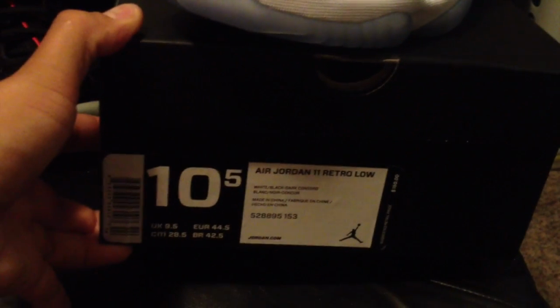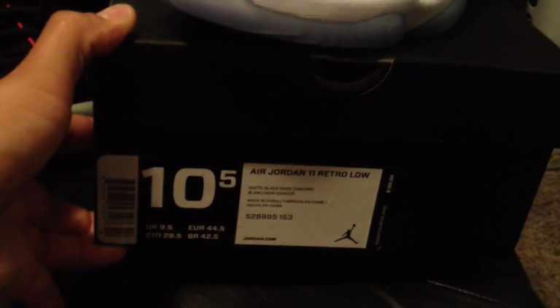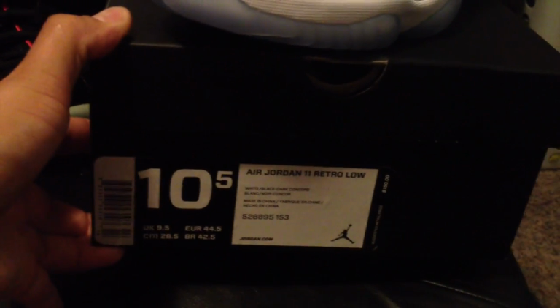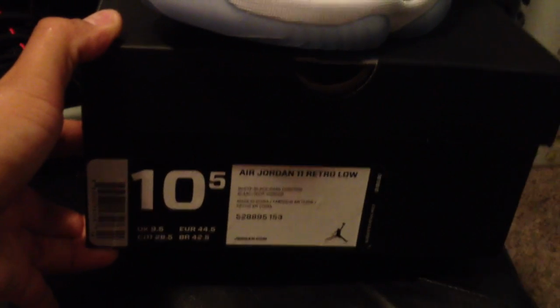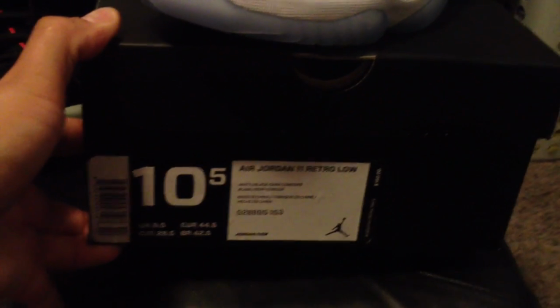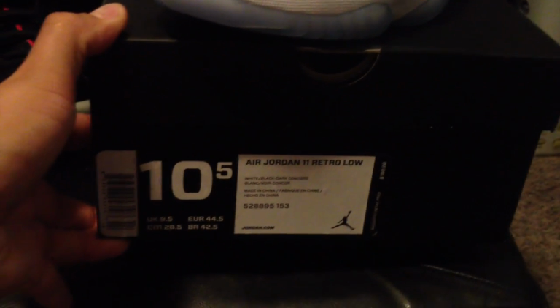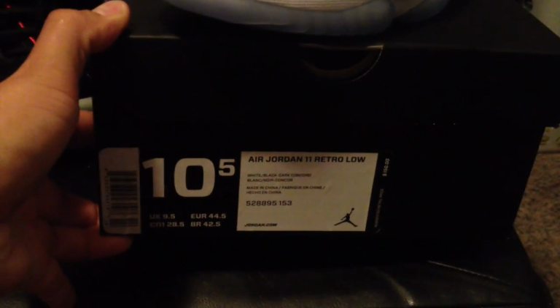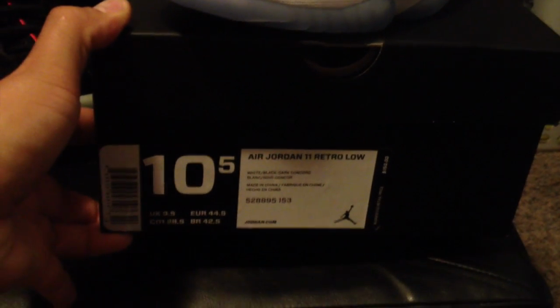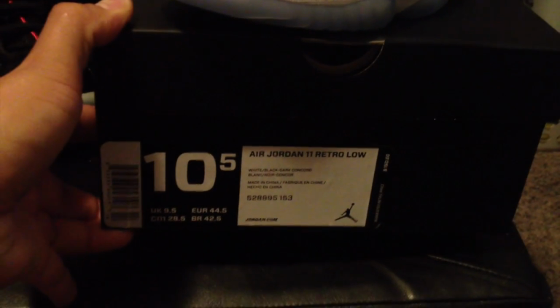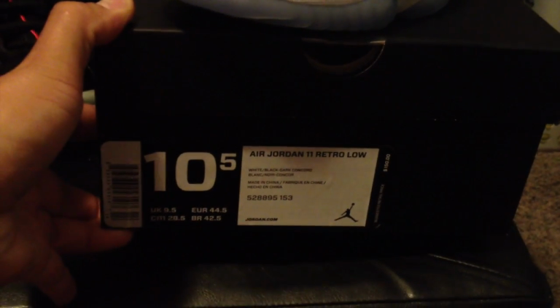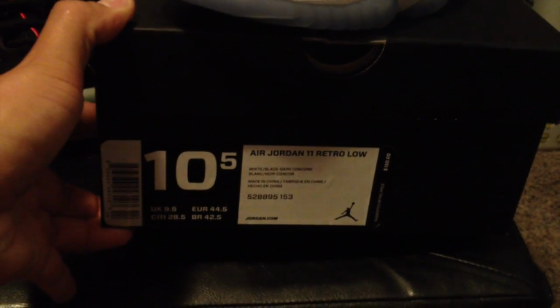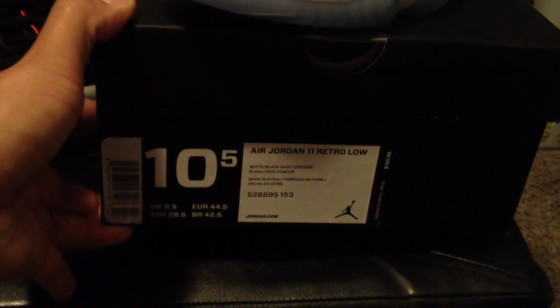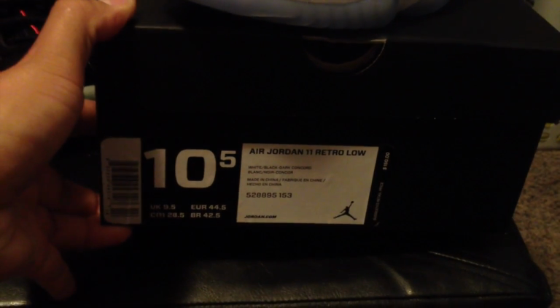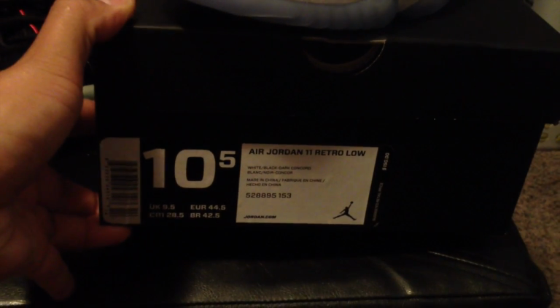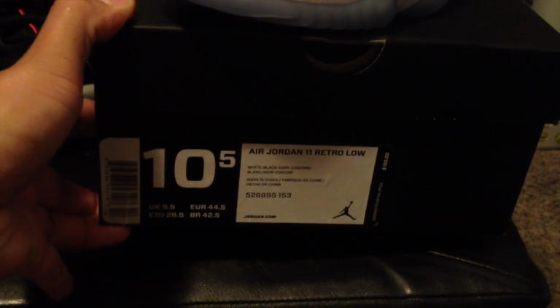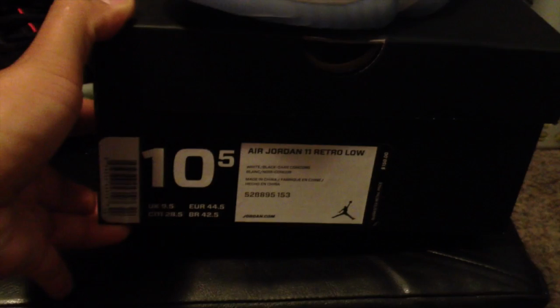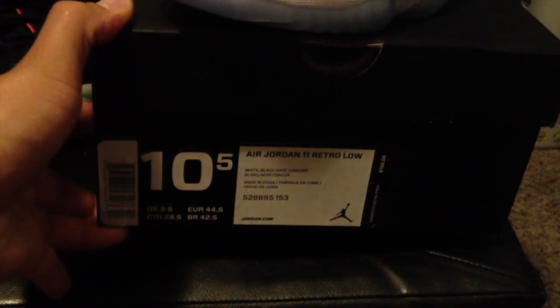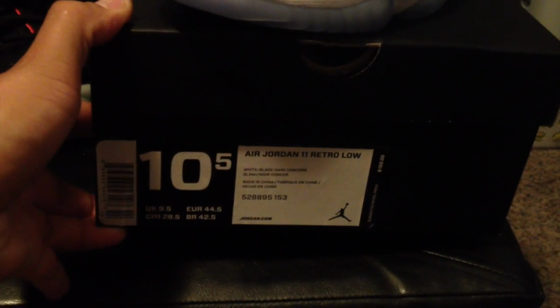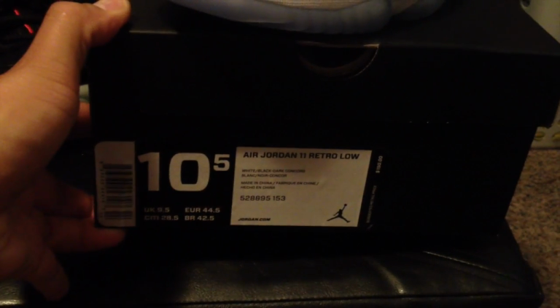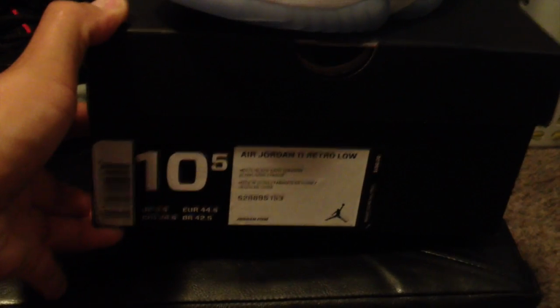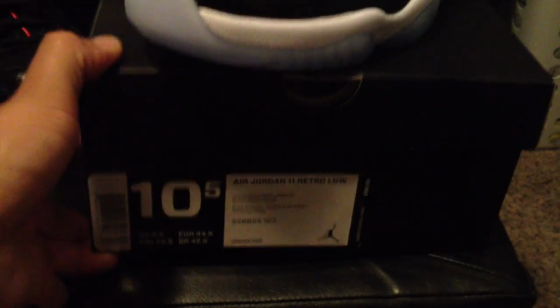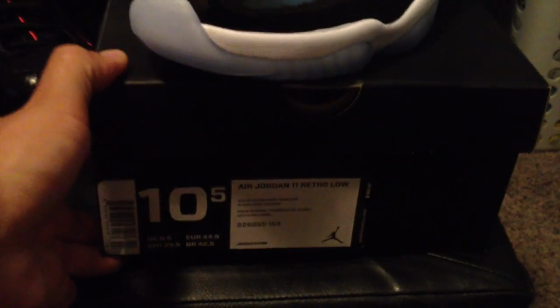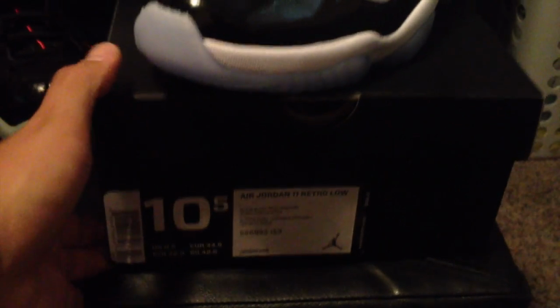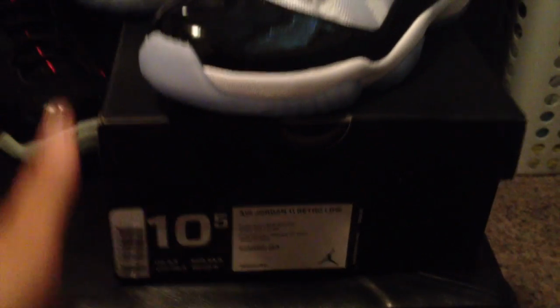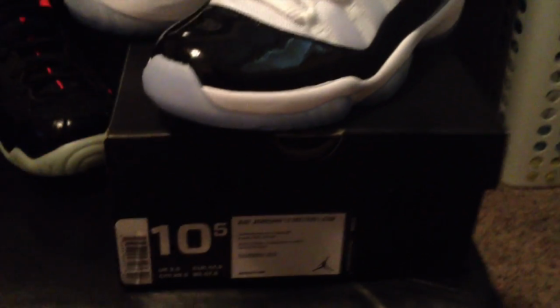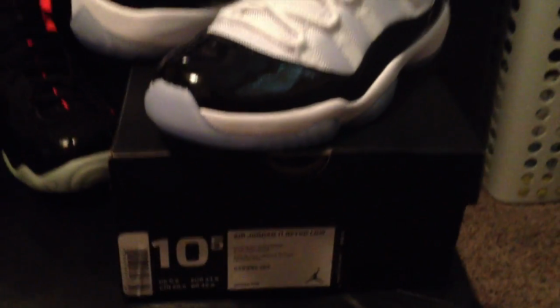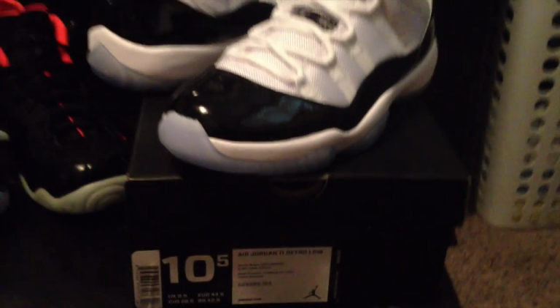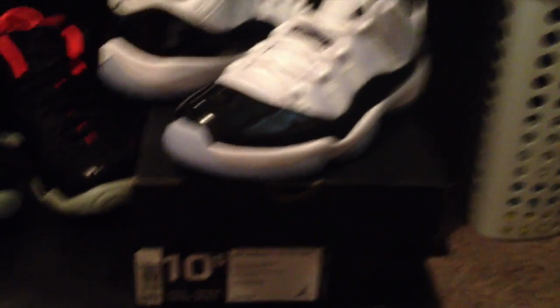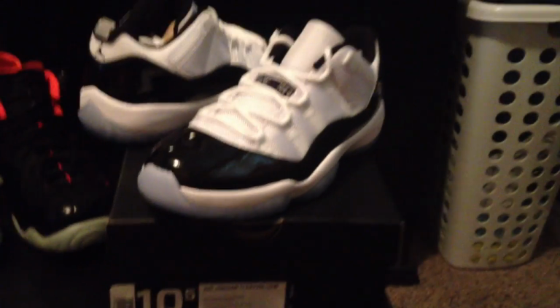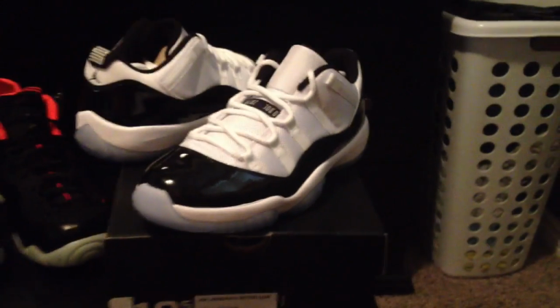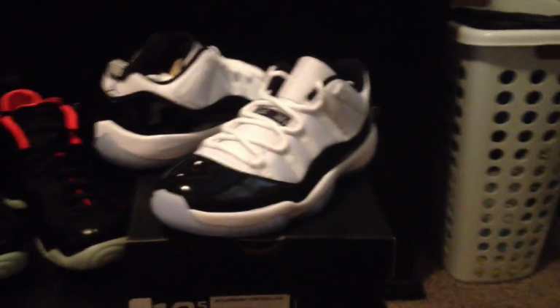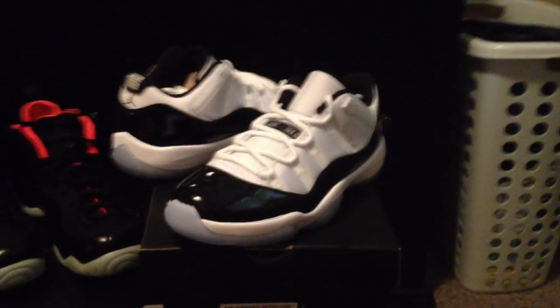As you can see, that is not my typical size. I have to go with a 10.5 in these. And actually, the pair that I picked up was a 10.